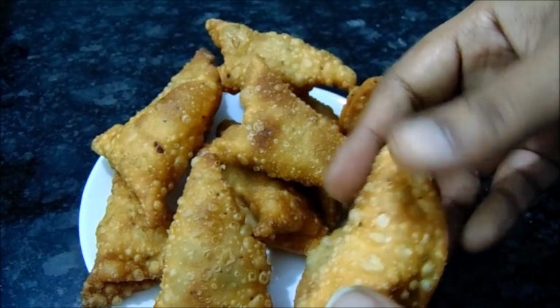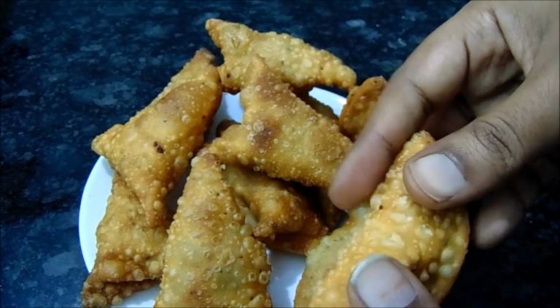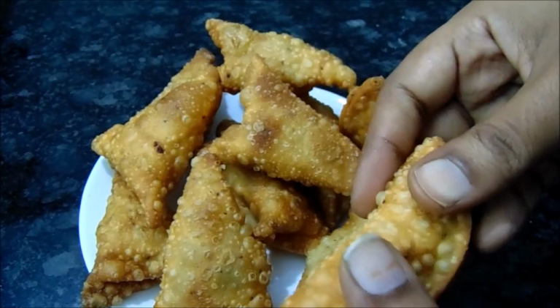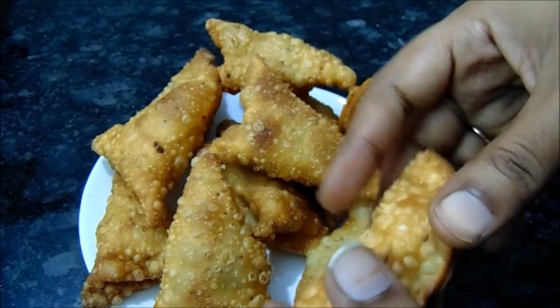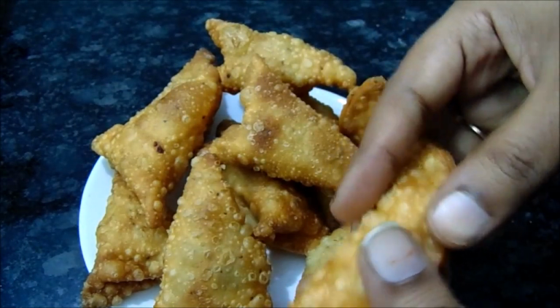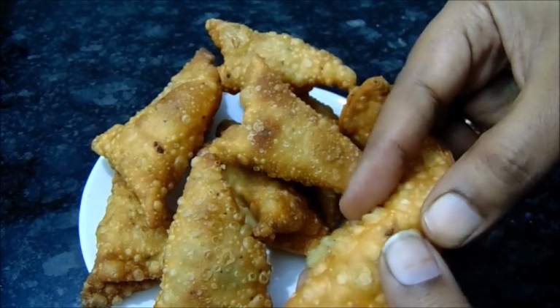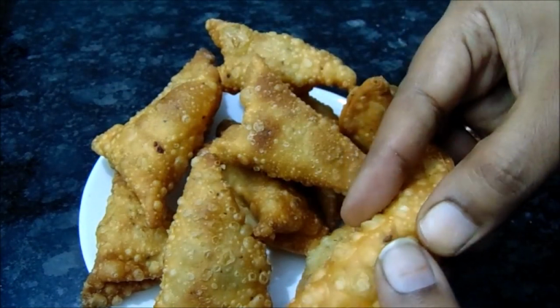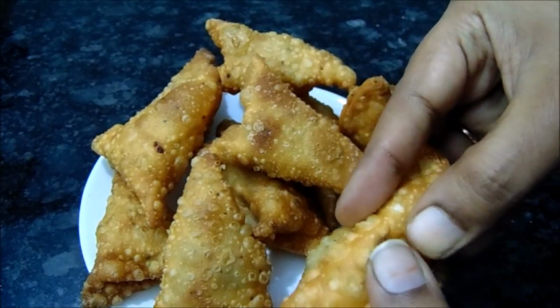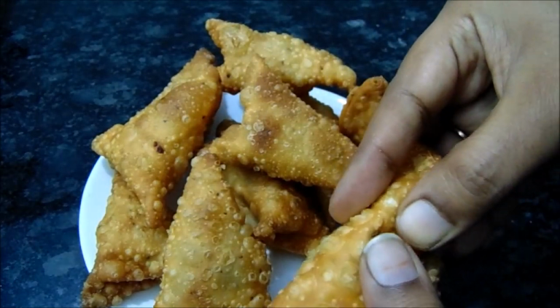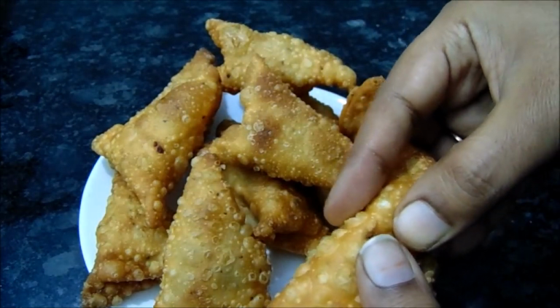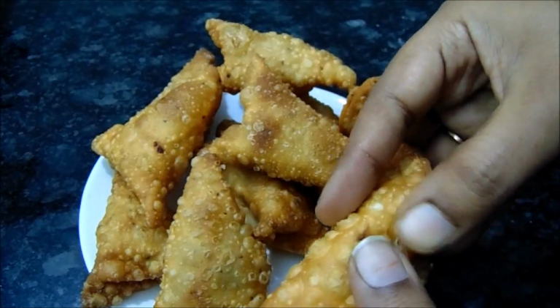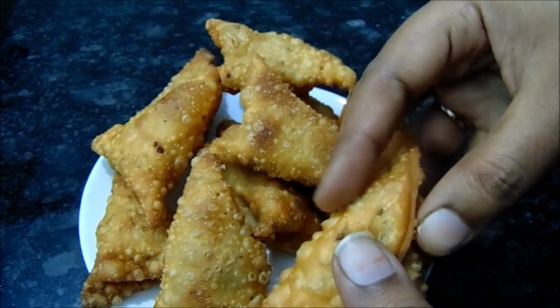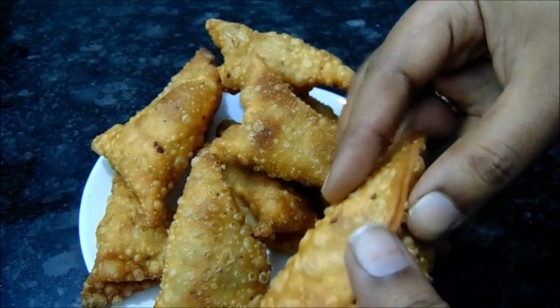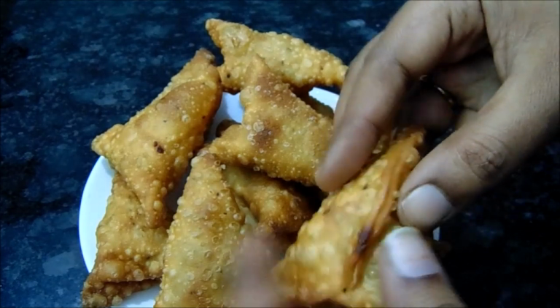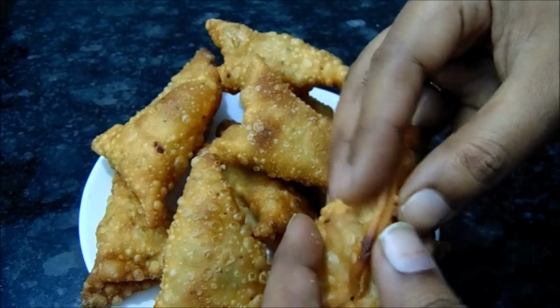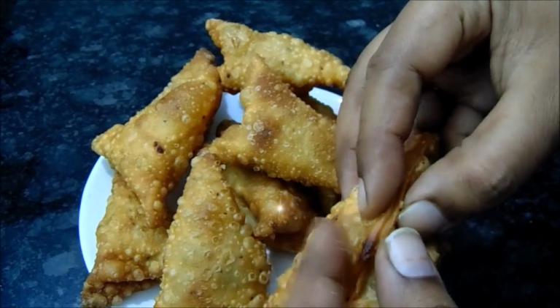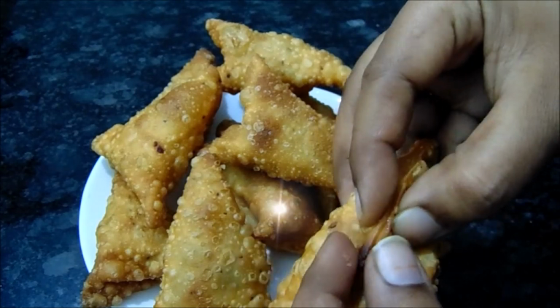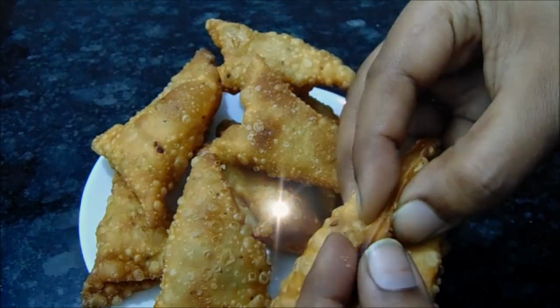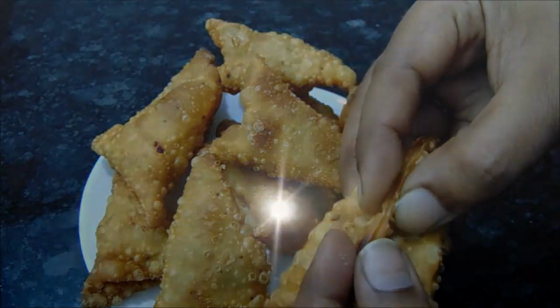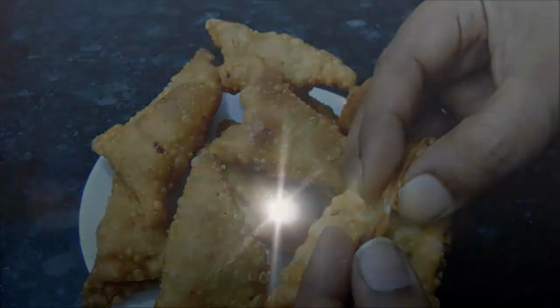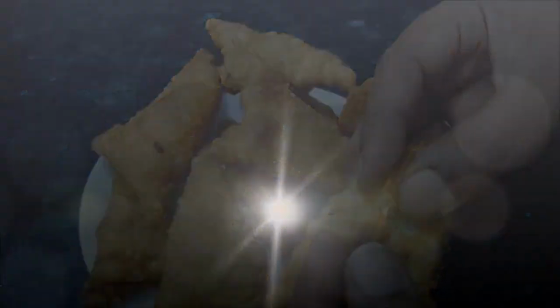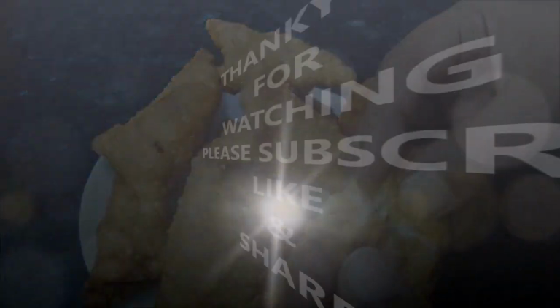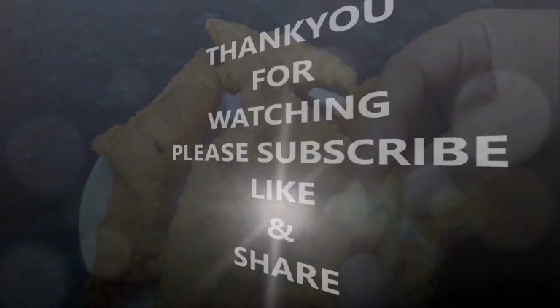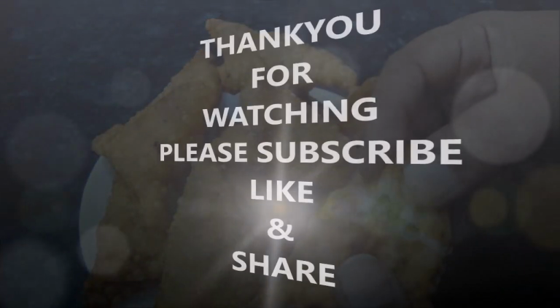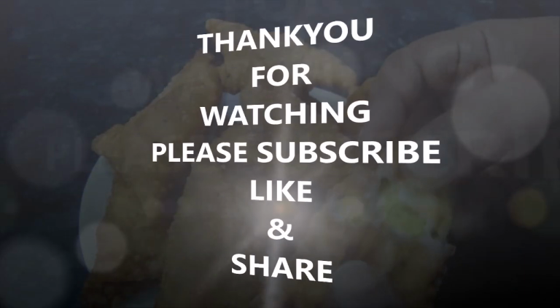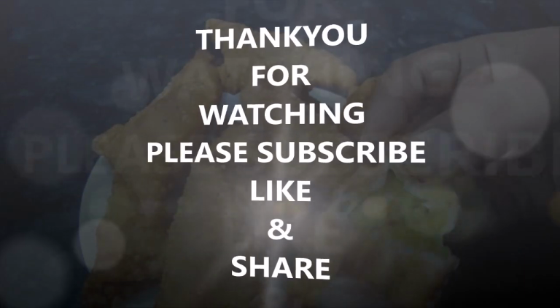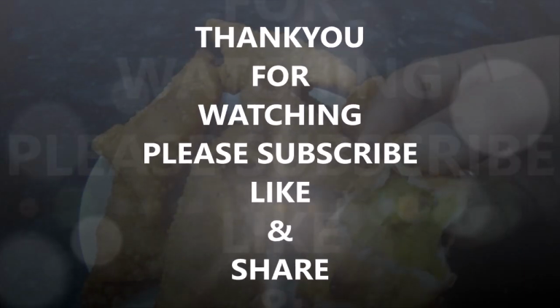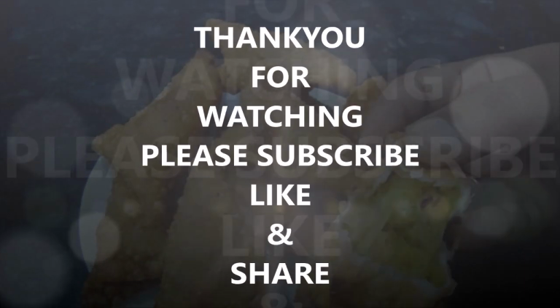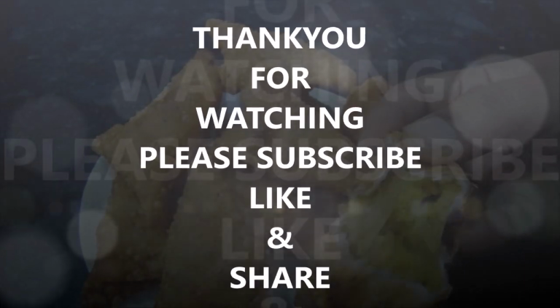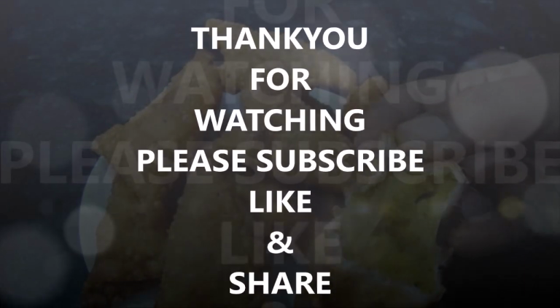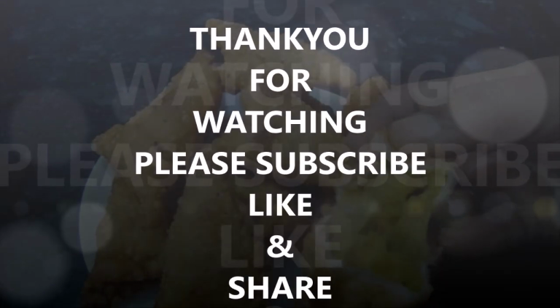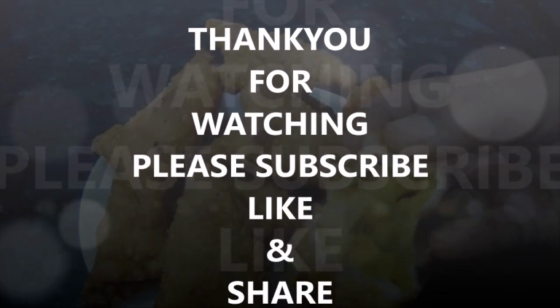Please comment and subscribe to my channel. Bye!